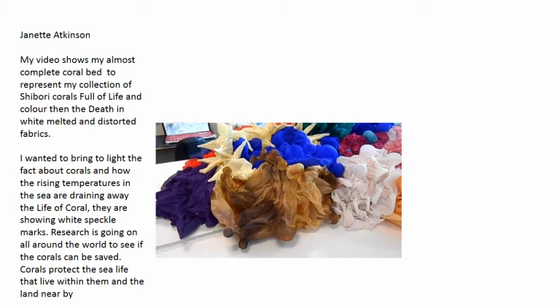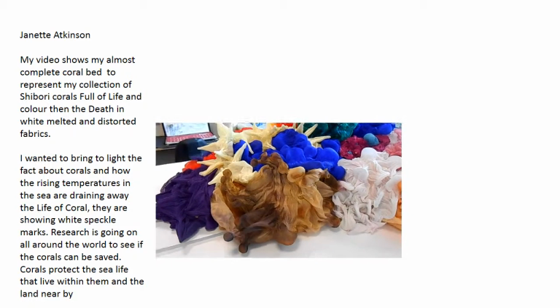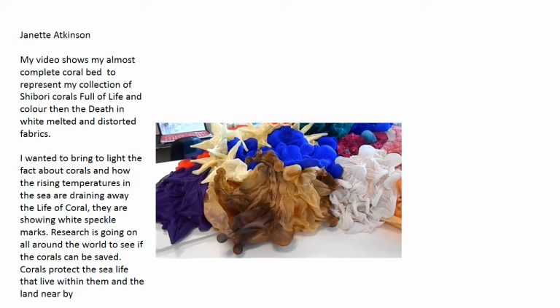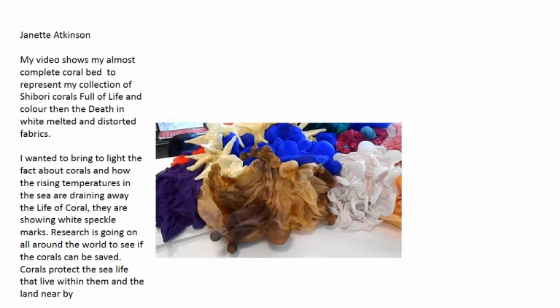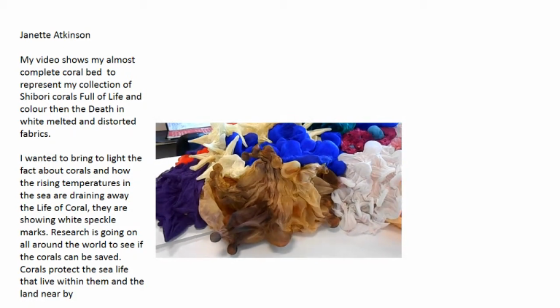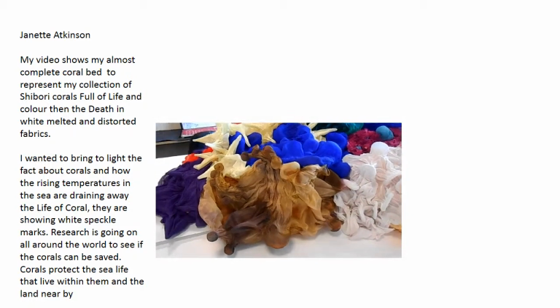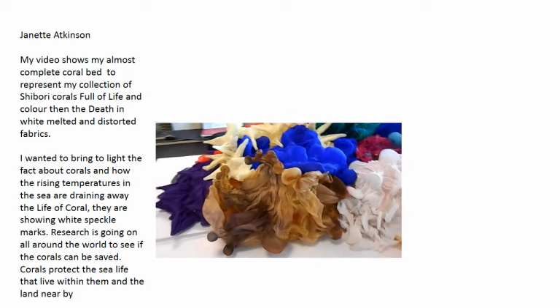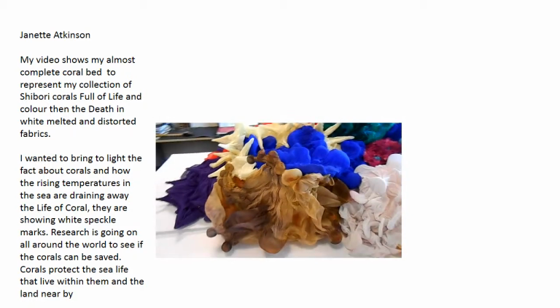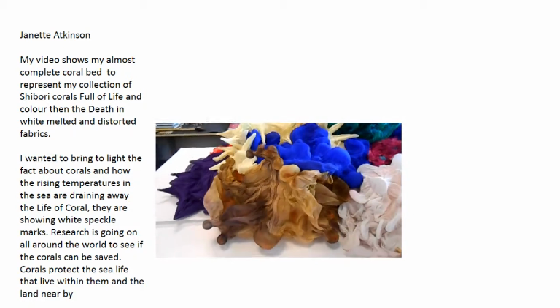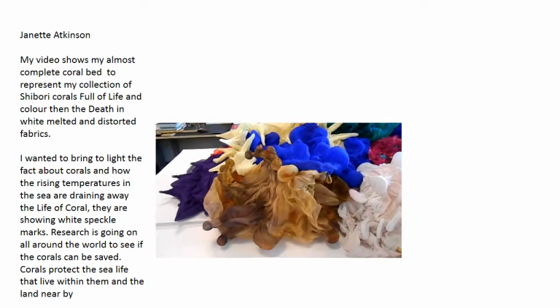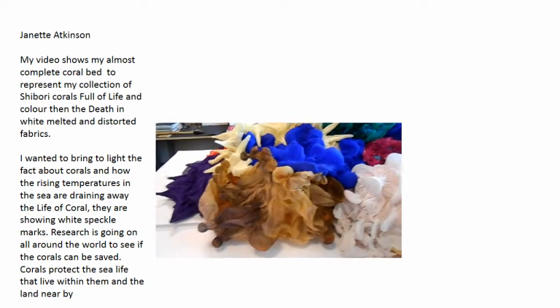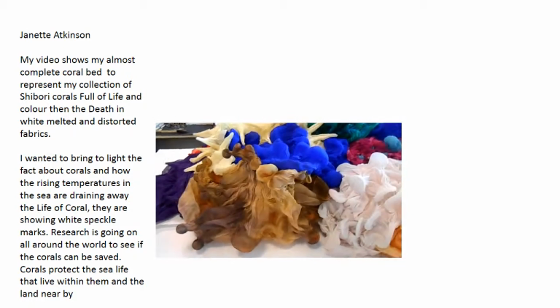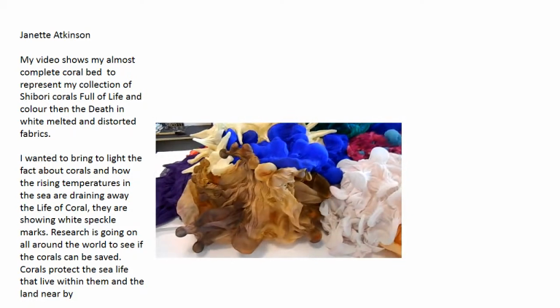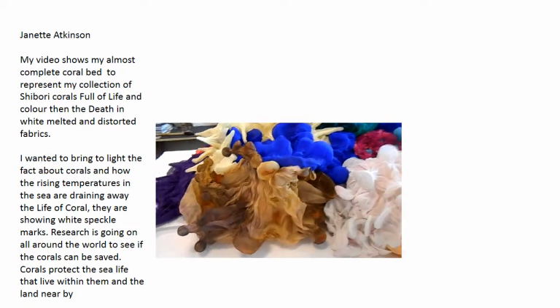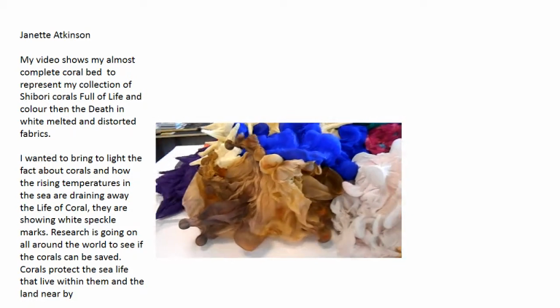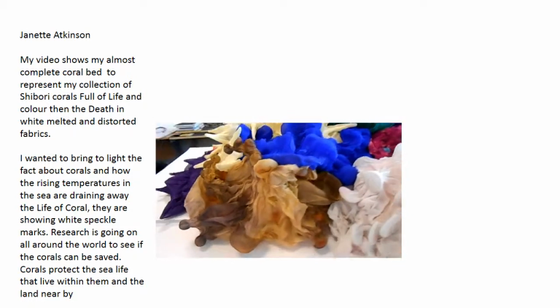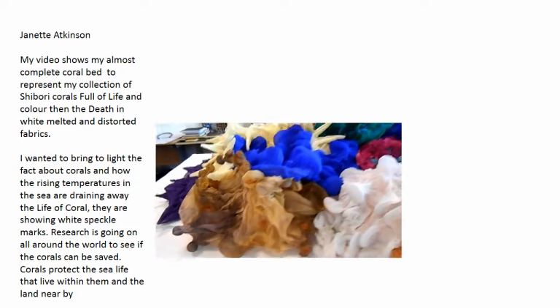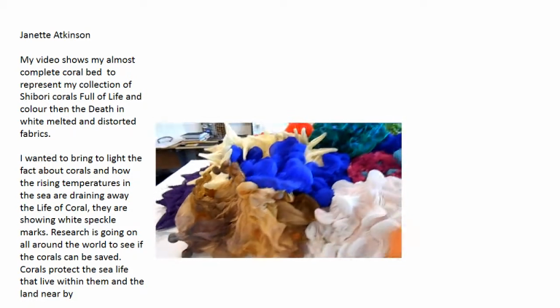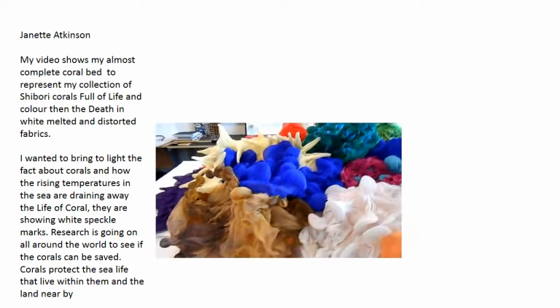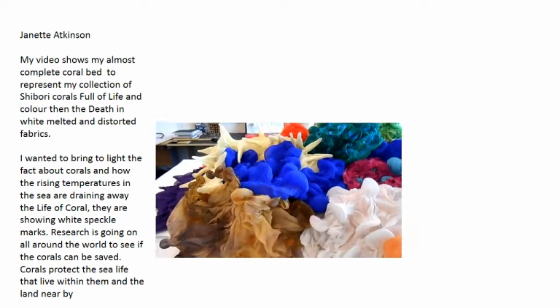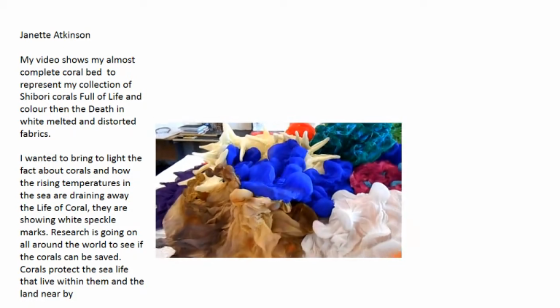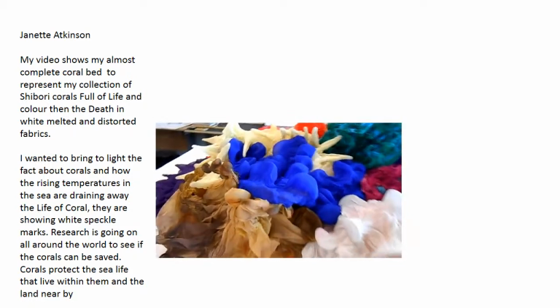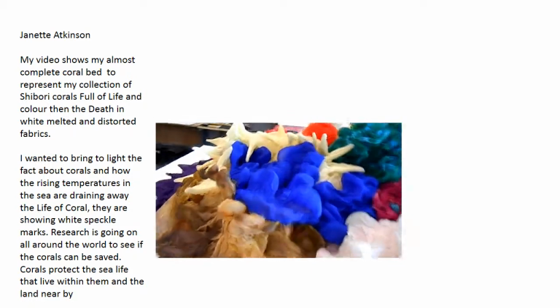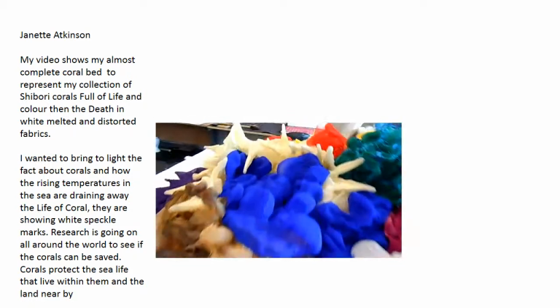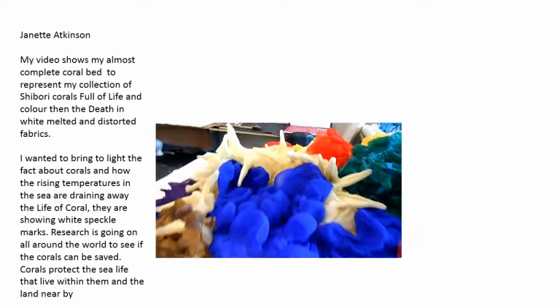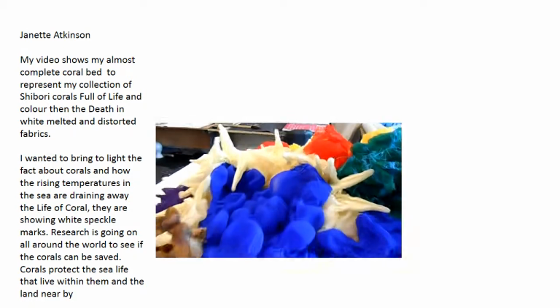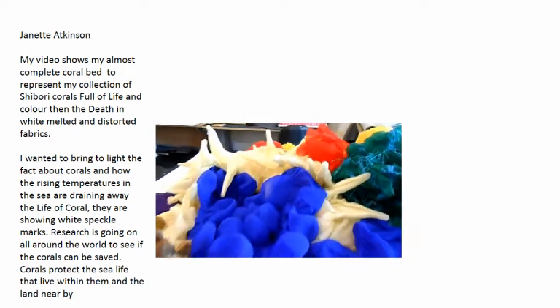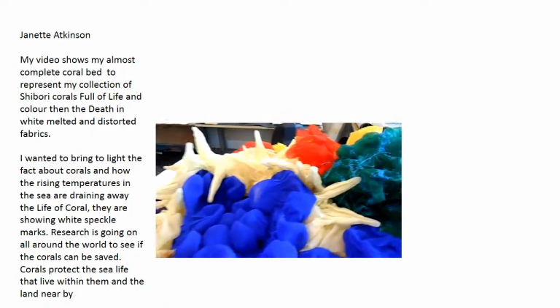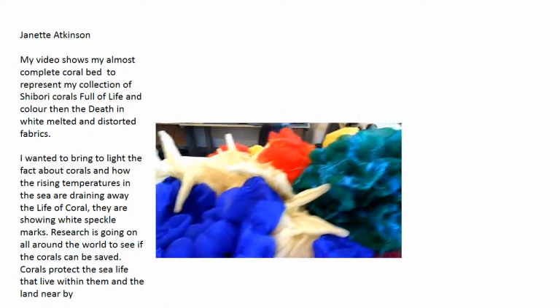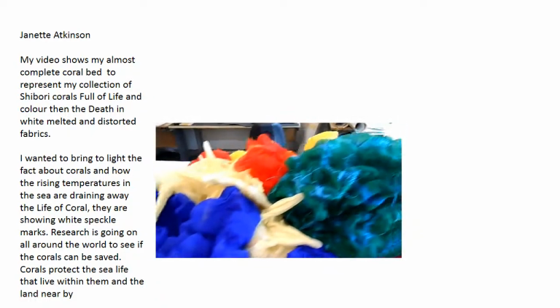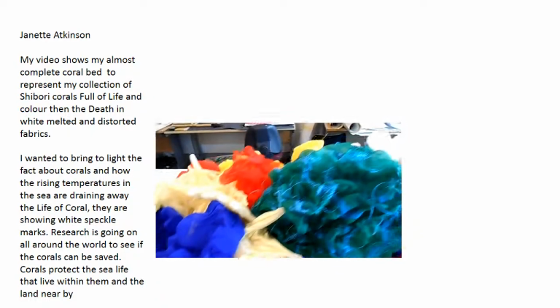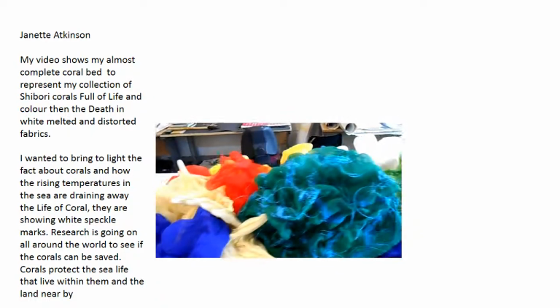This is Ginette Atkinson. This is my coral bed form. I've created this.